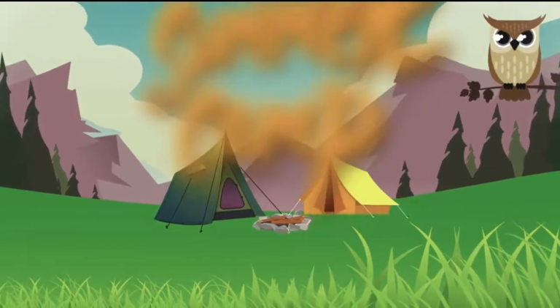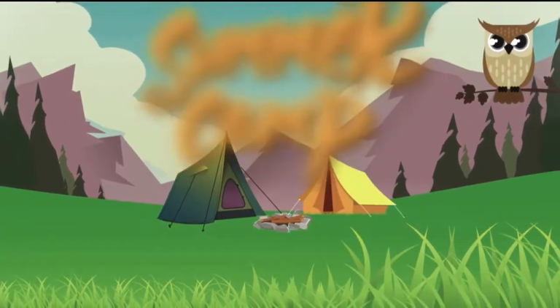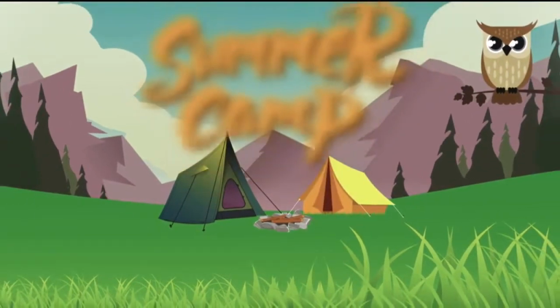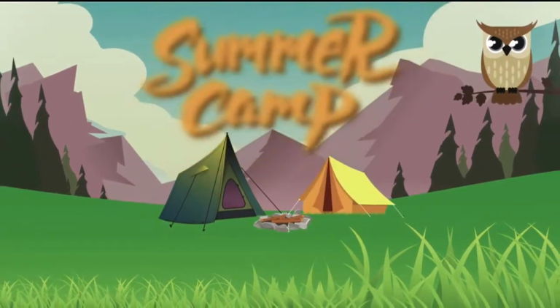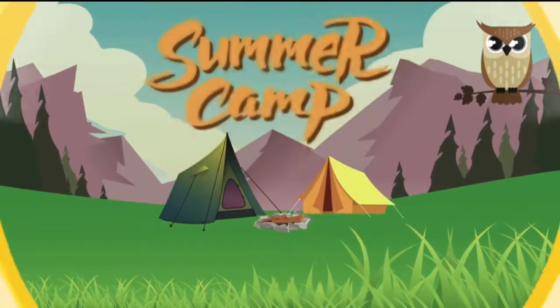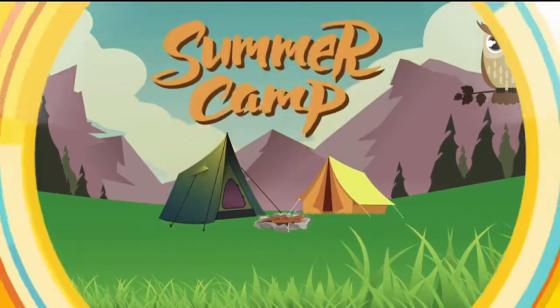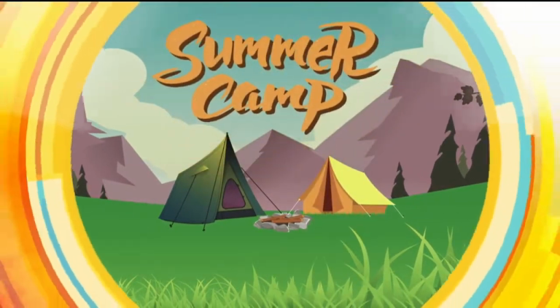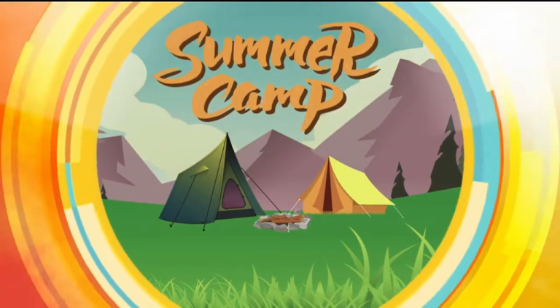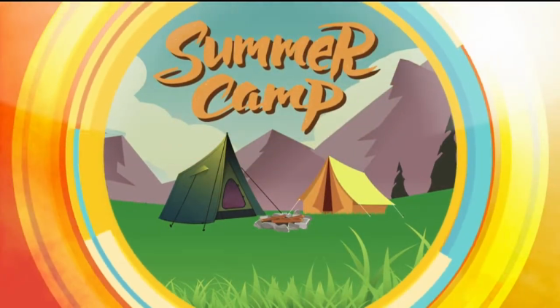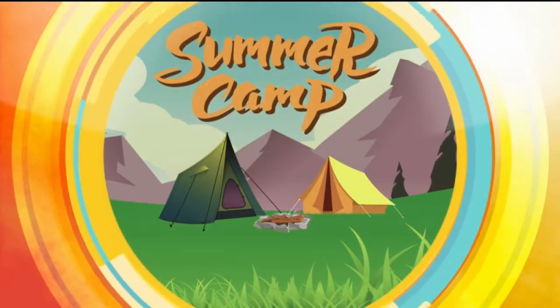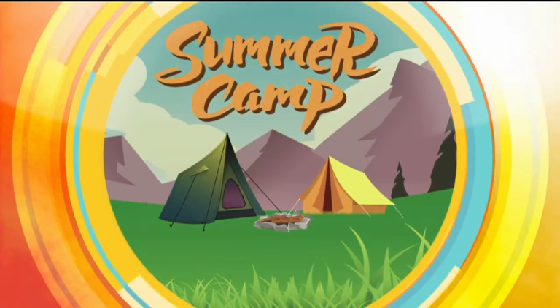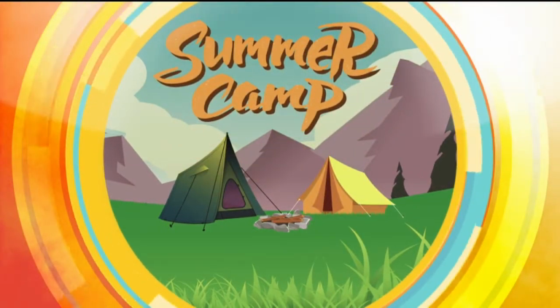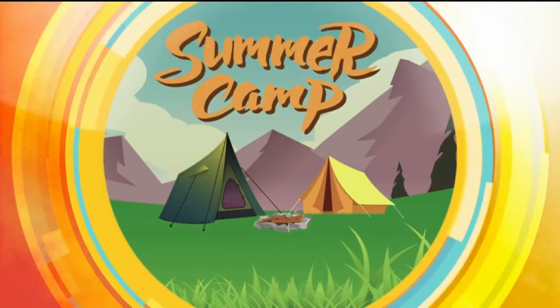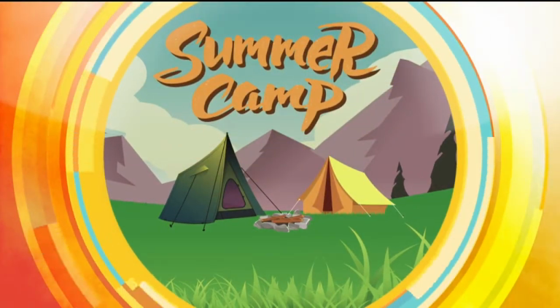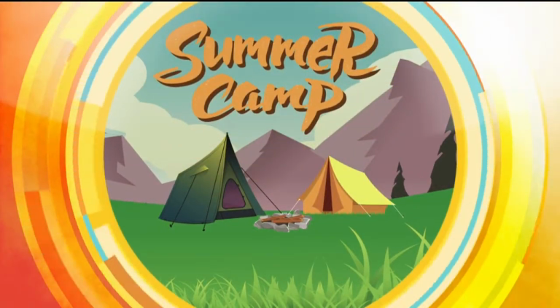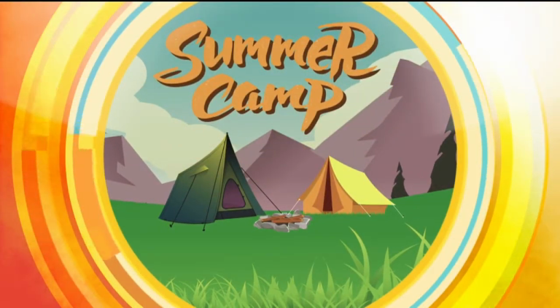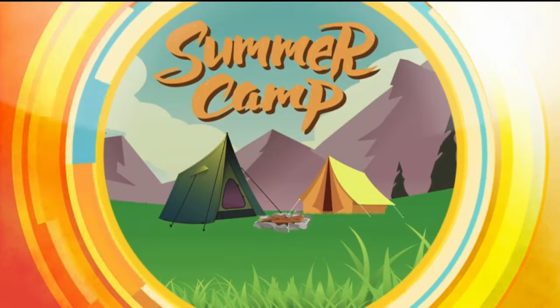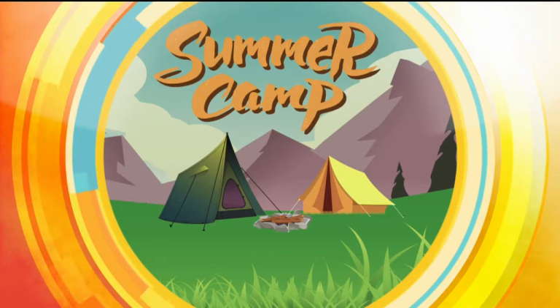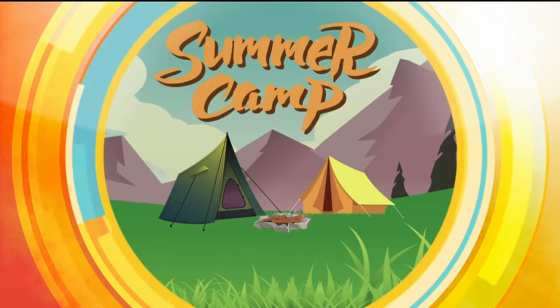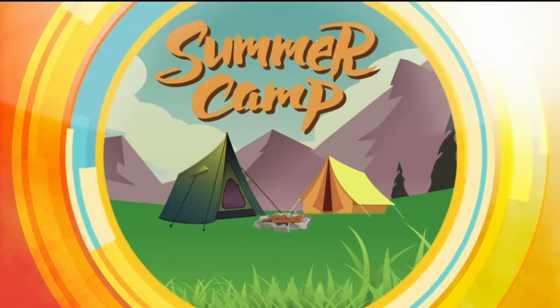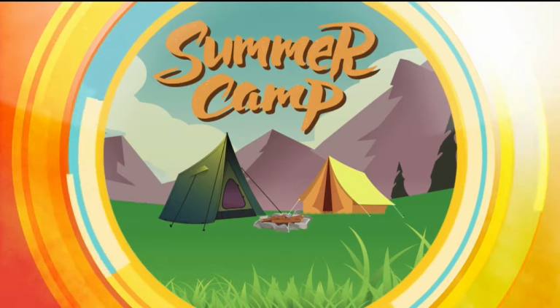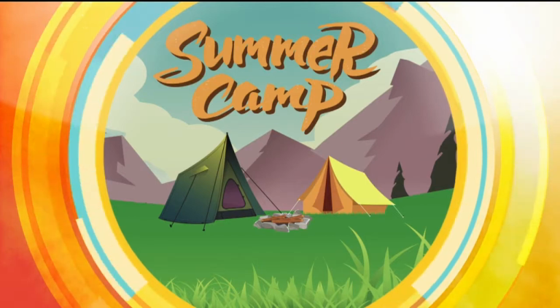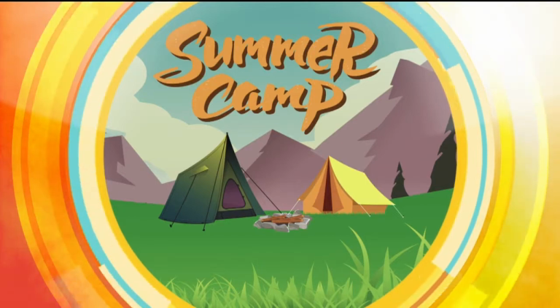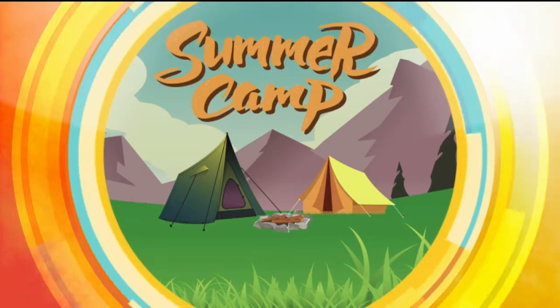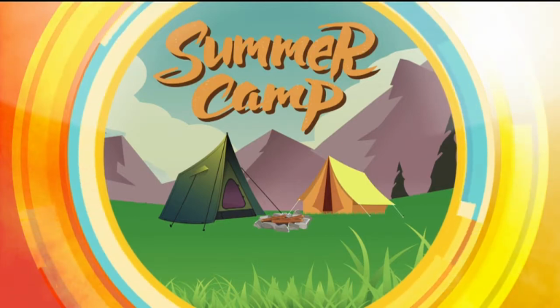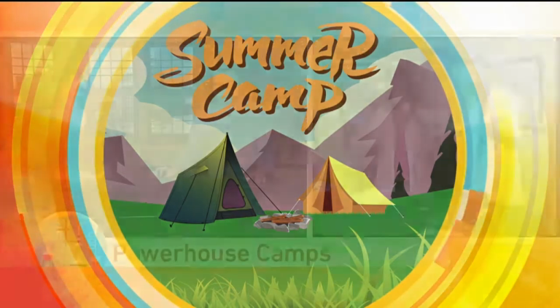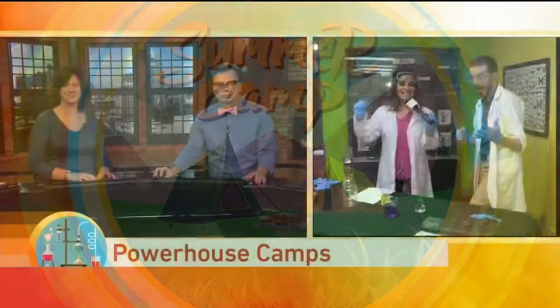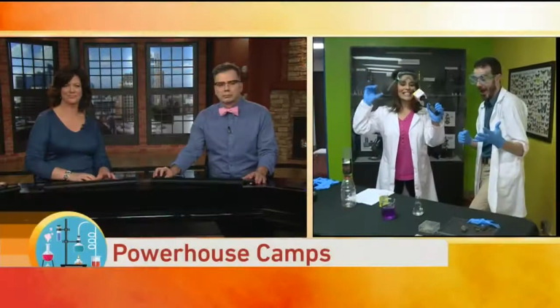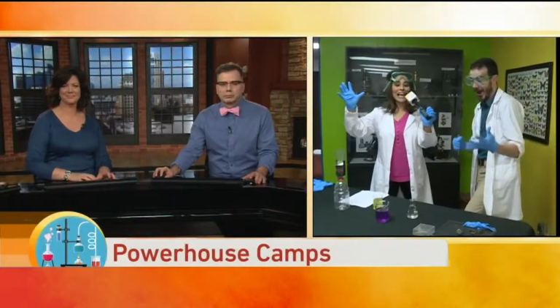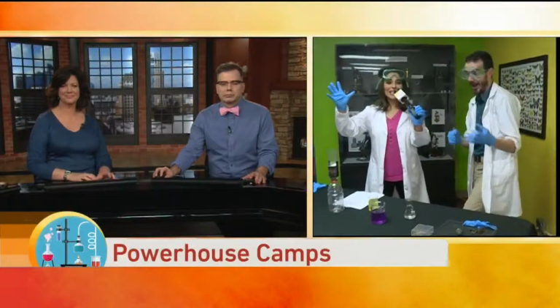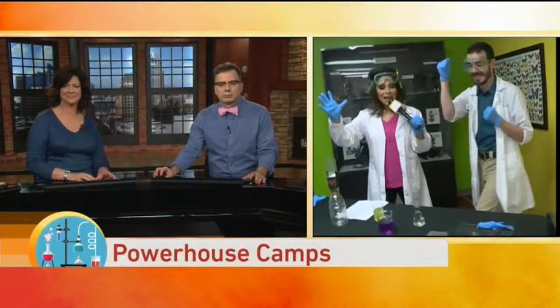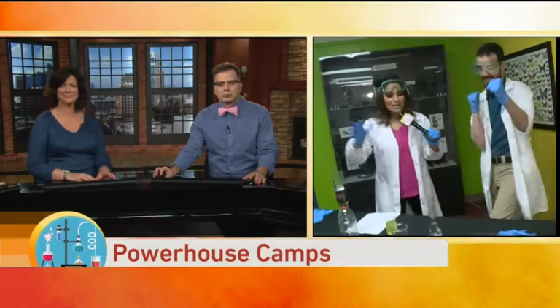It's live at Powerhouse Science Center in Sacramento, where adventure waits for your little explorers.